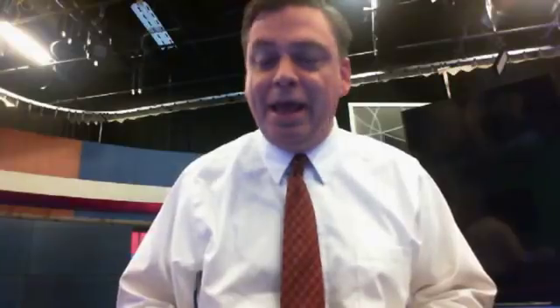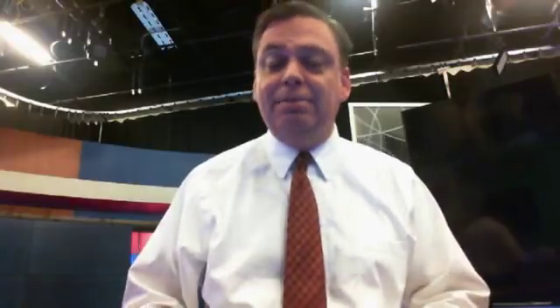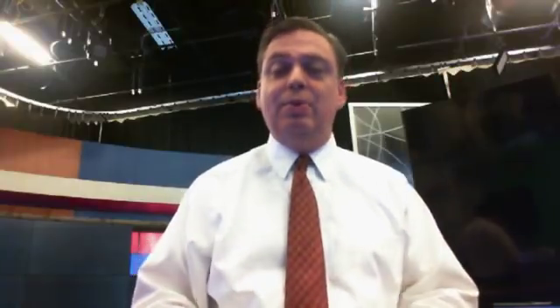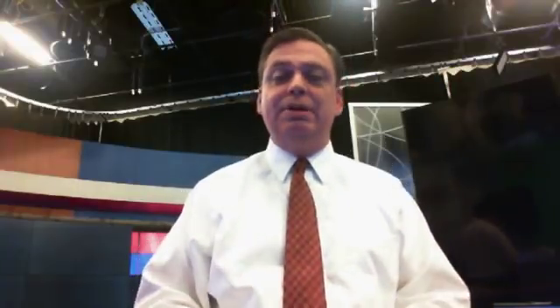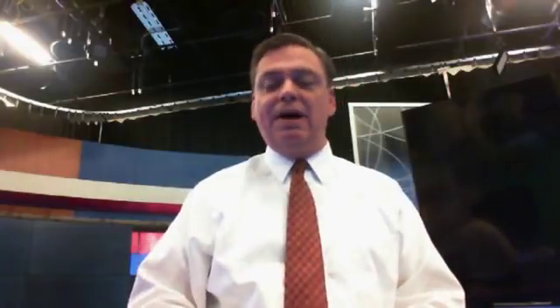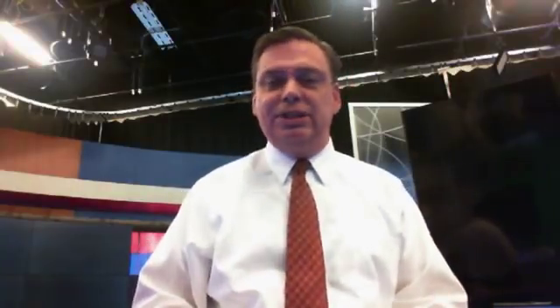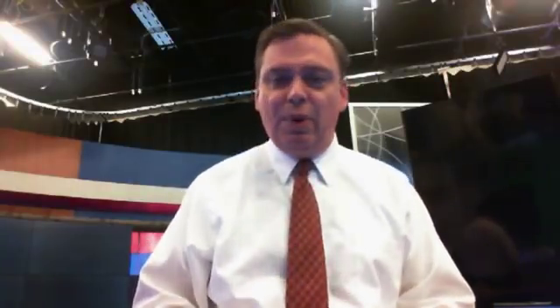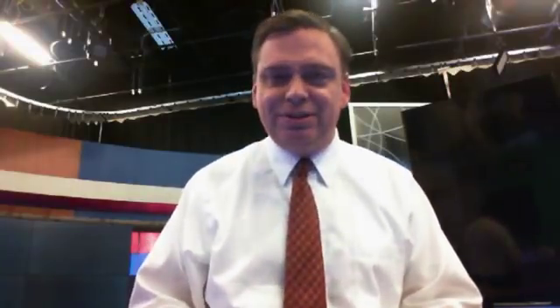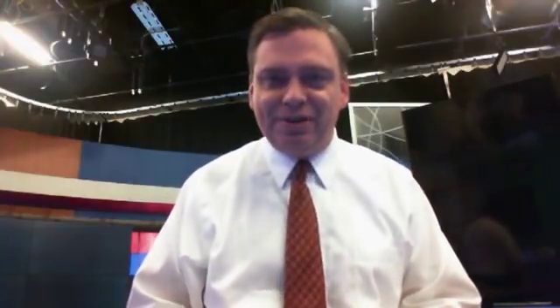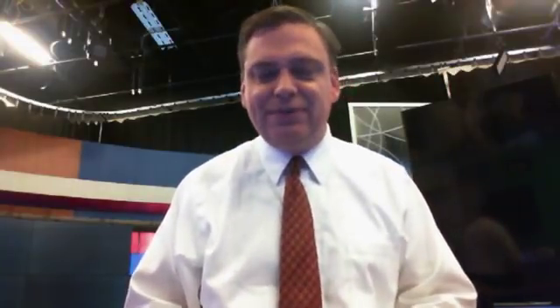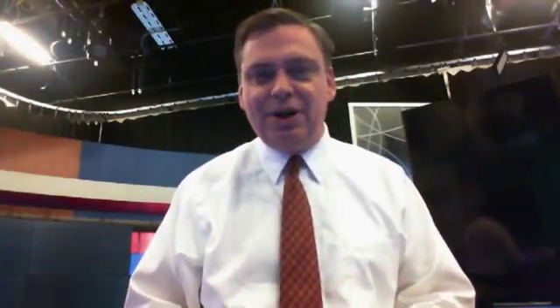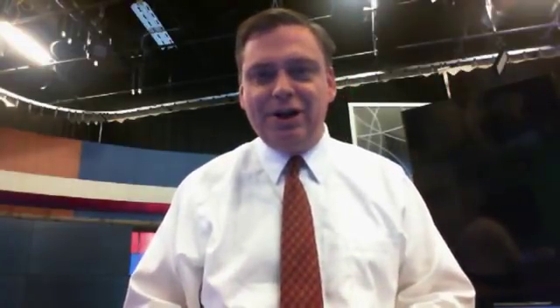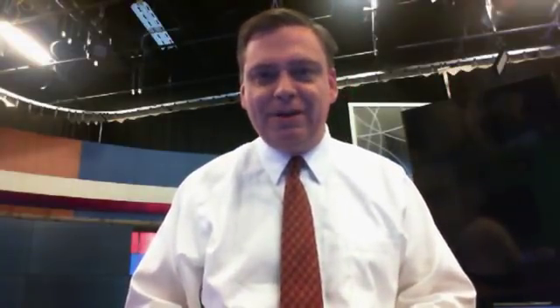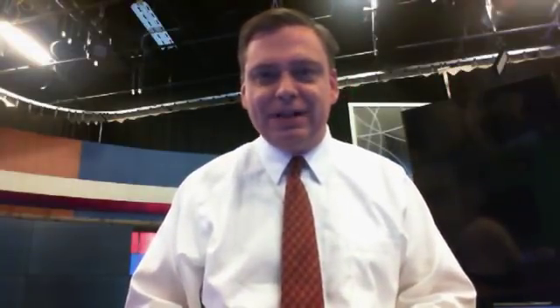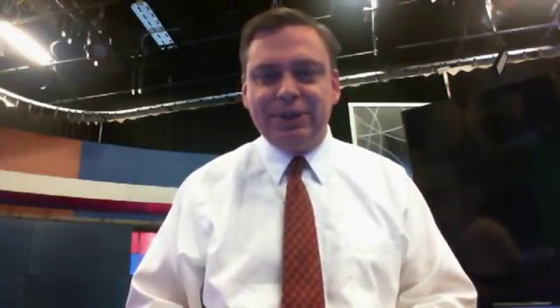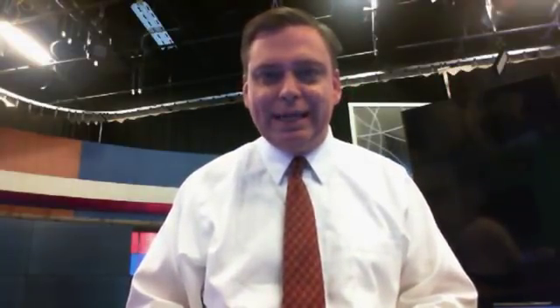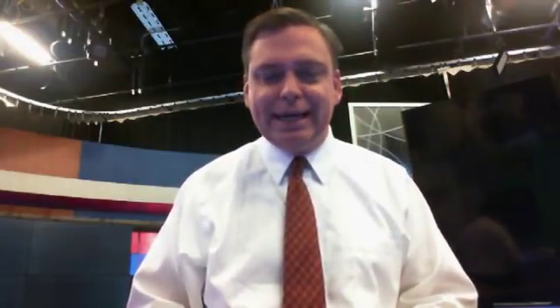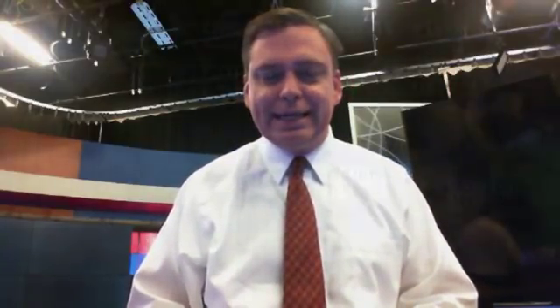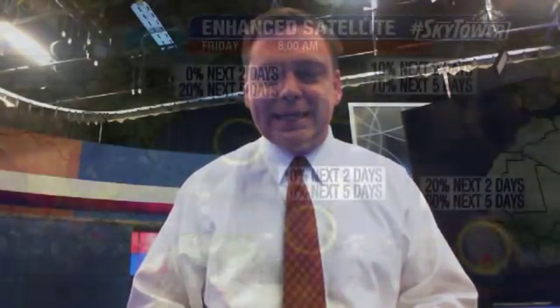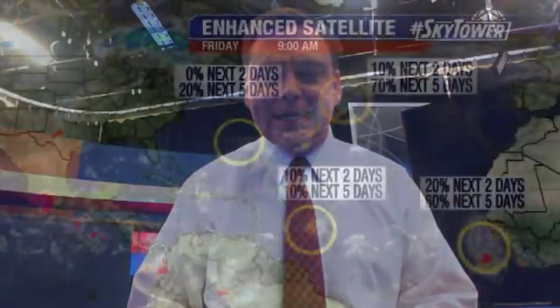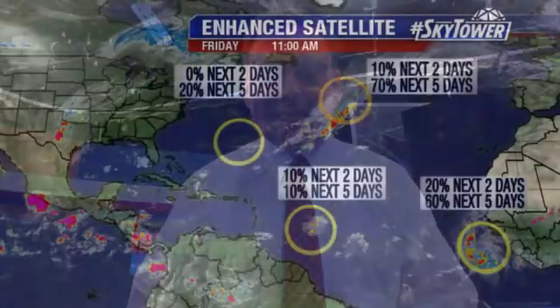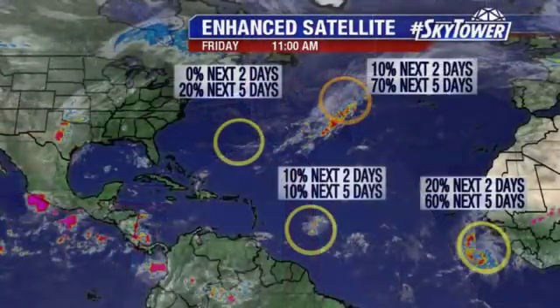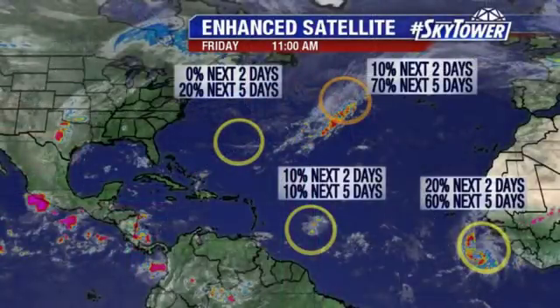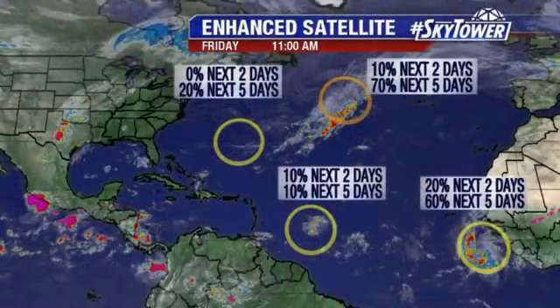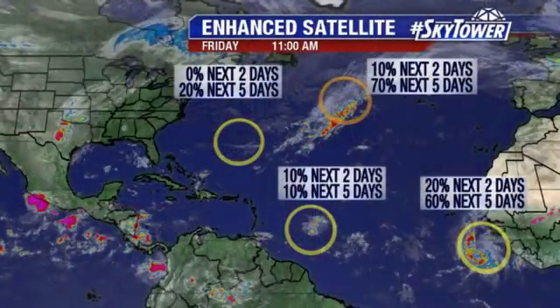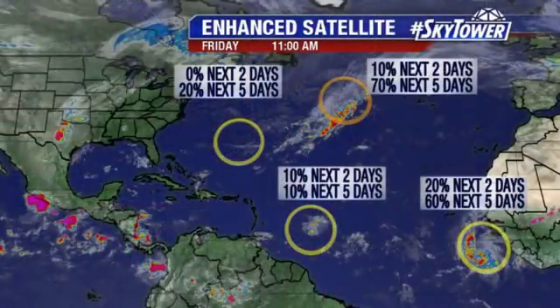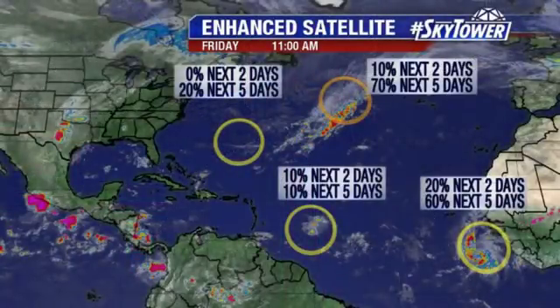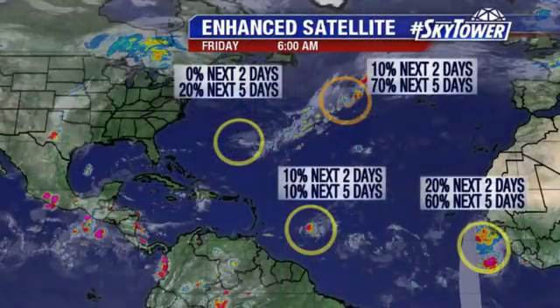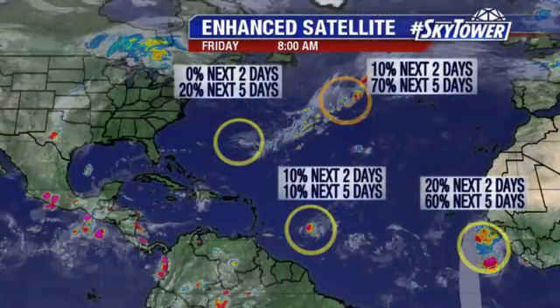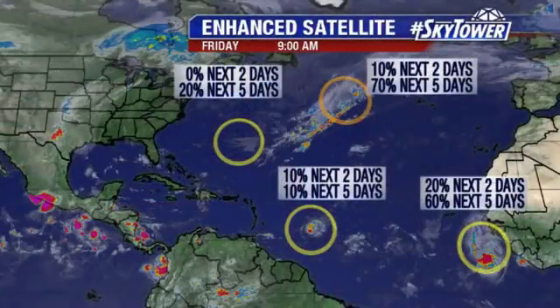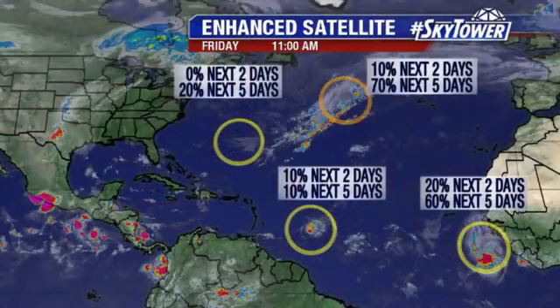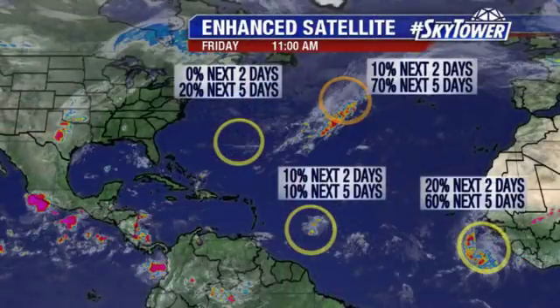Hey, I'm Jim Weber in the FOX 13 Weather Center. Thanks for logging on to MyFoxHurricane.com. We've got several areas that we're looking at across the Atlantic.